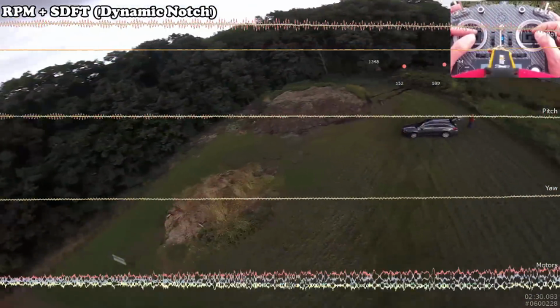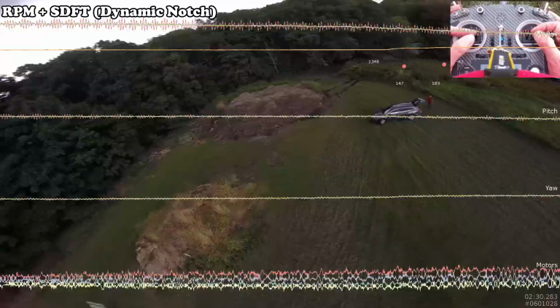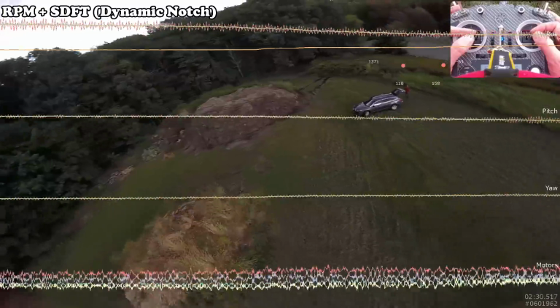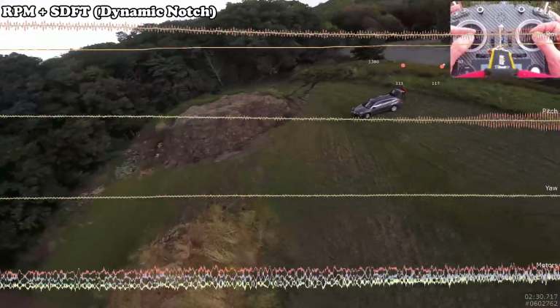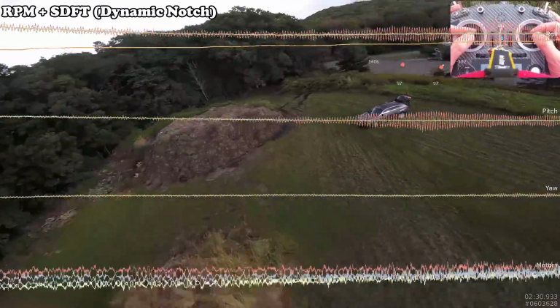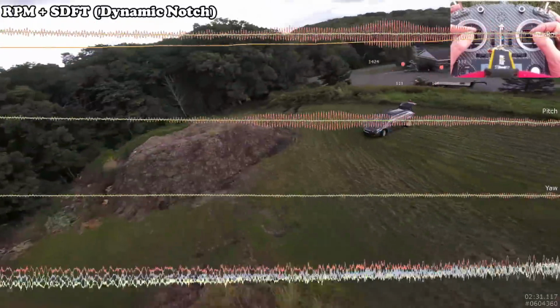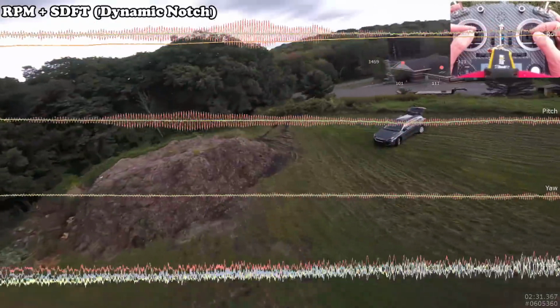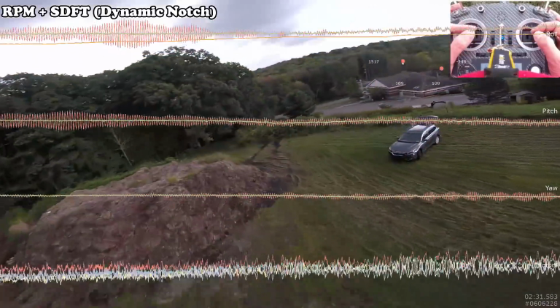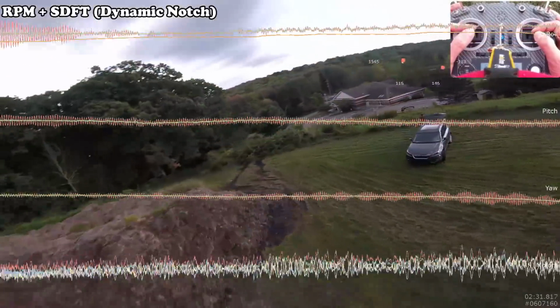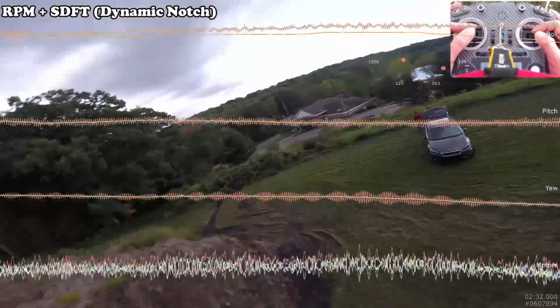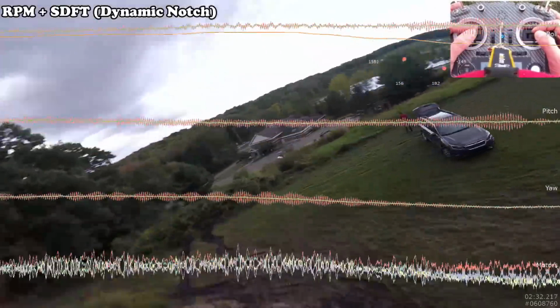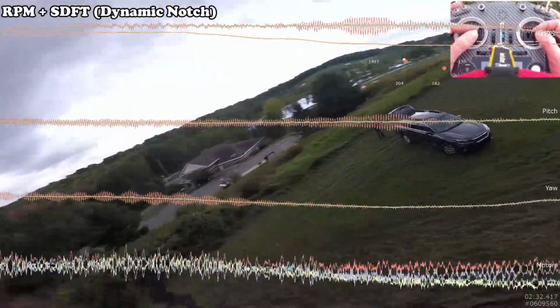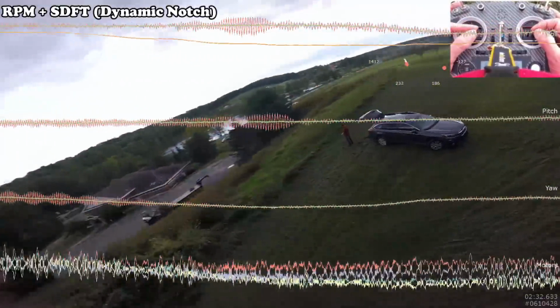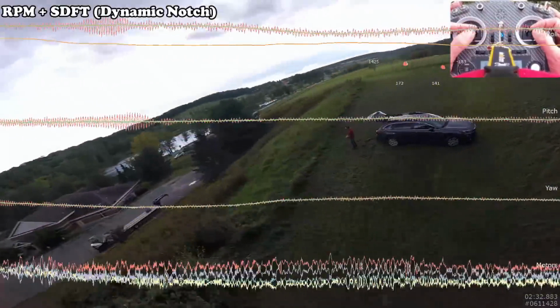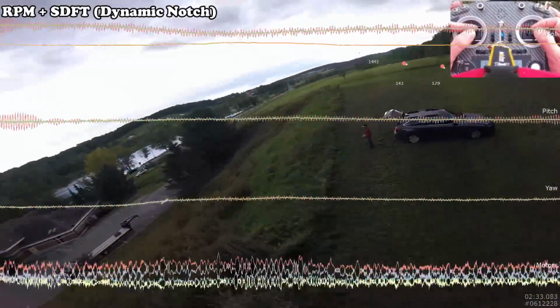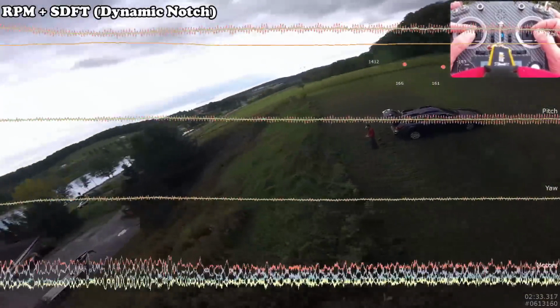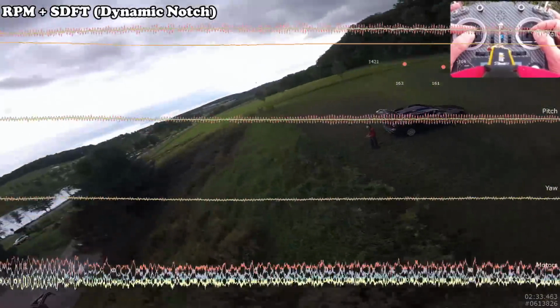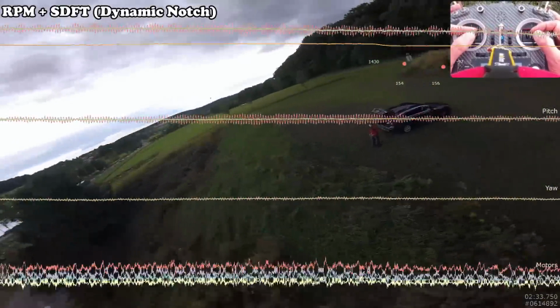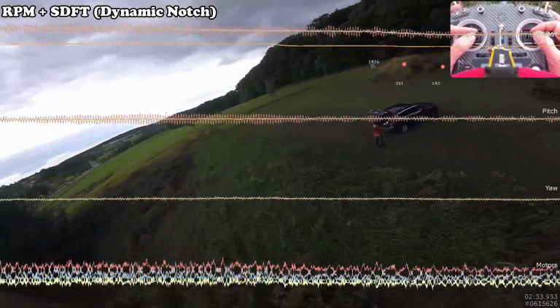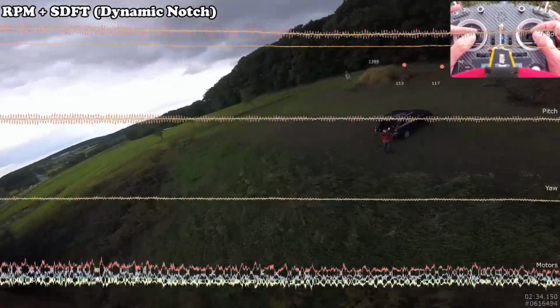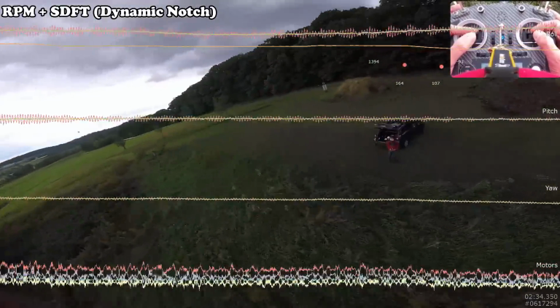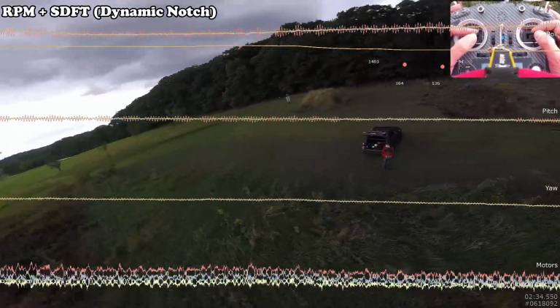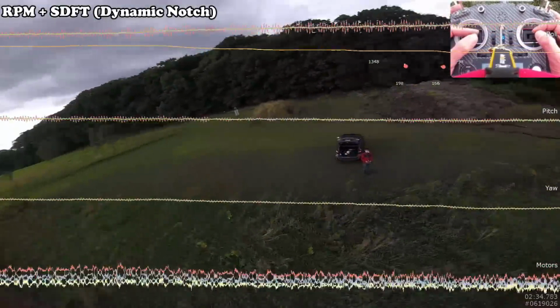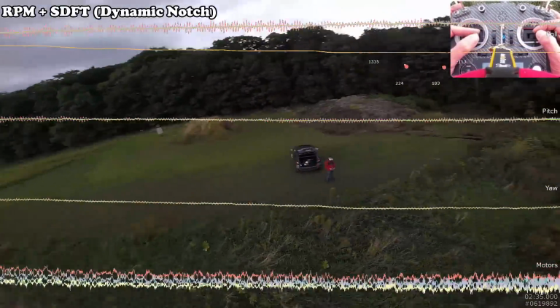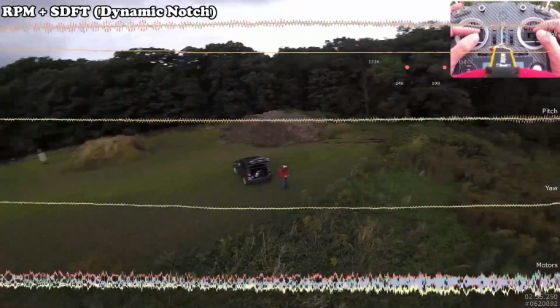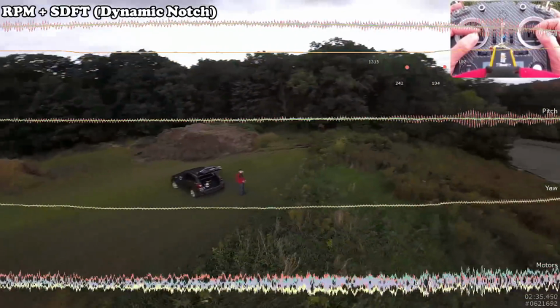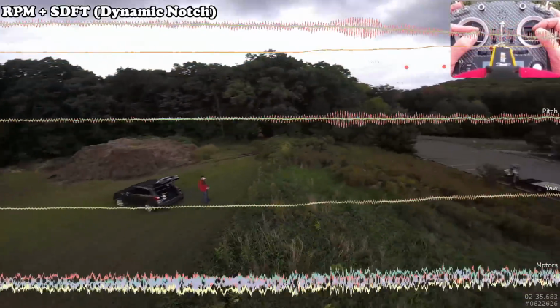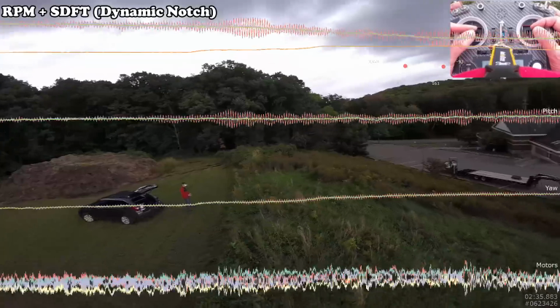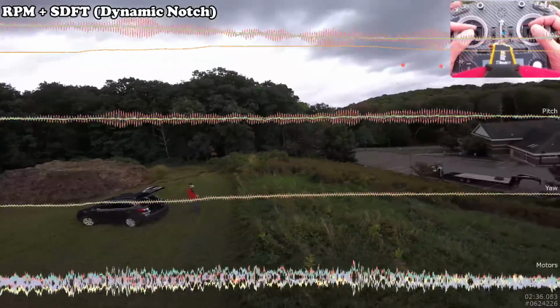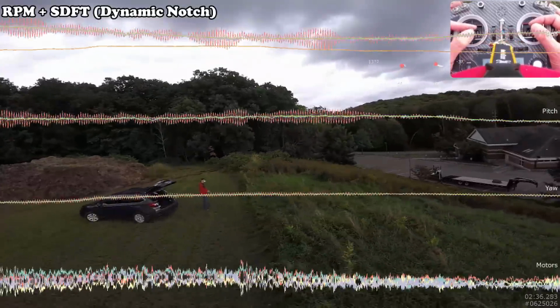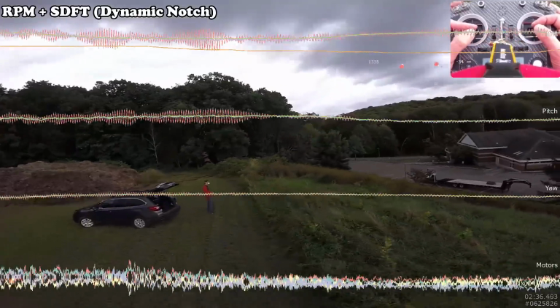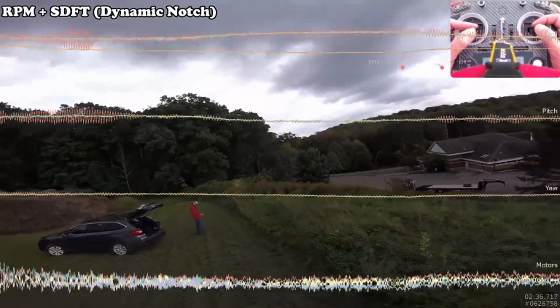Down to 3.5 volts already, so let's bring her in, disarm, and grab the logs to see what we've got.